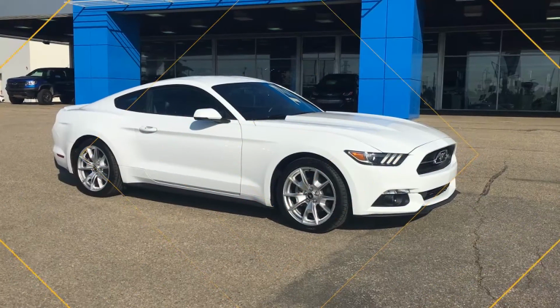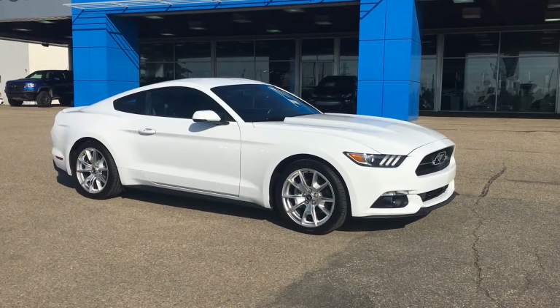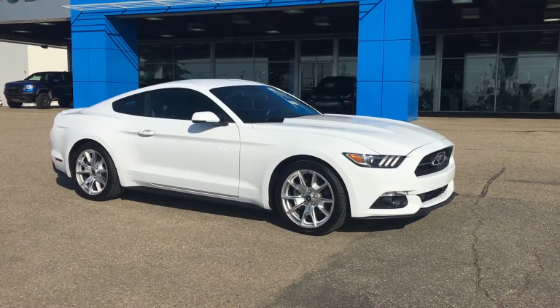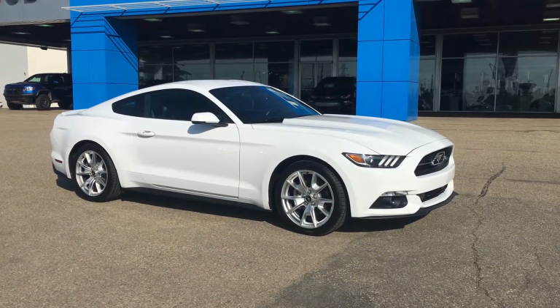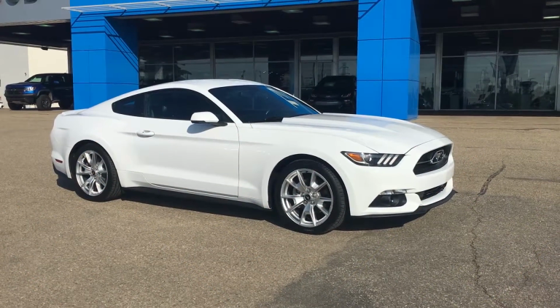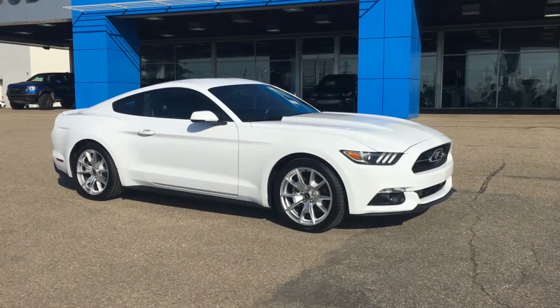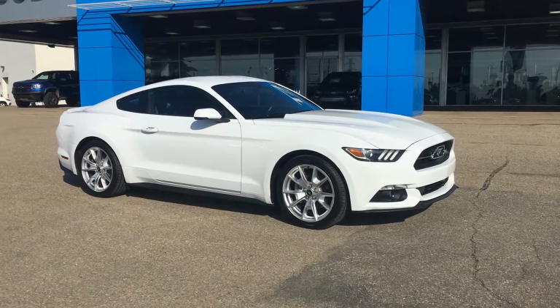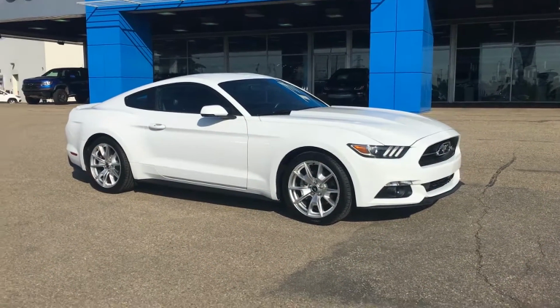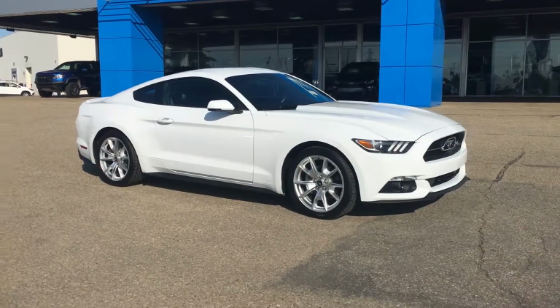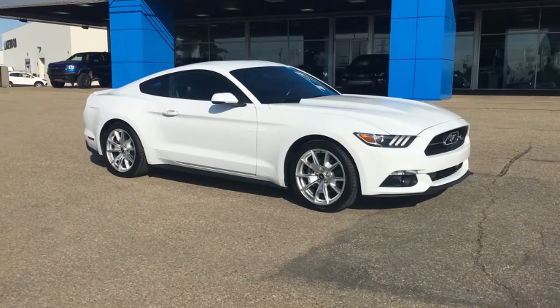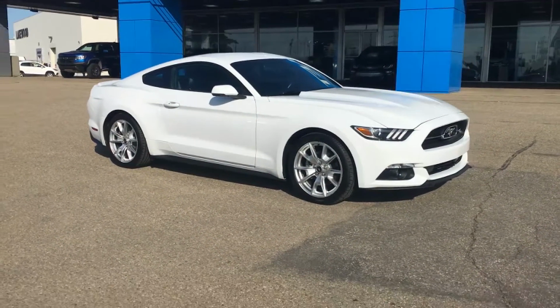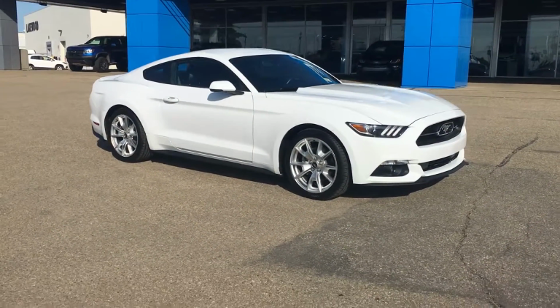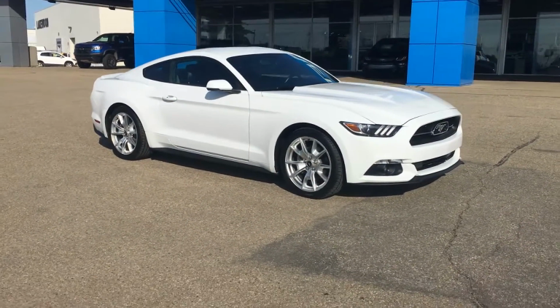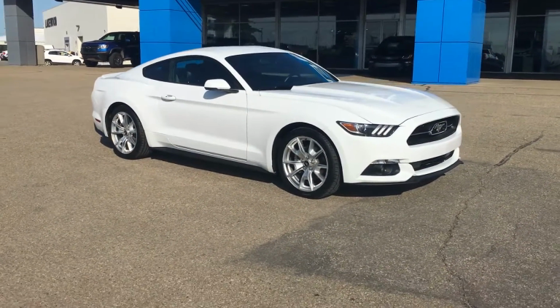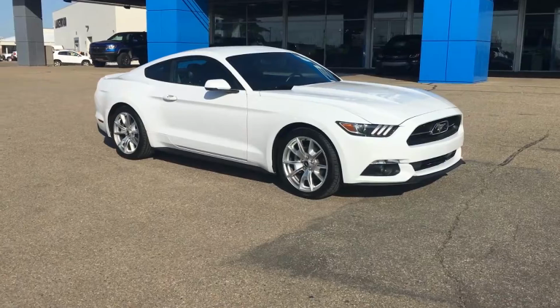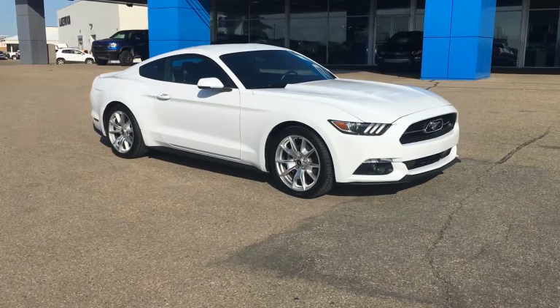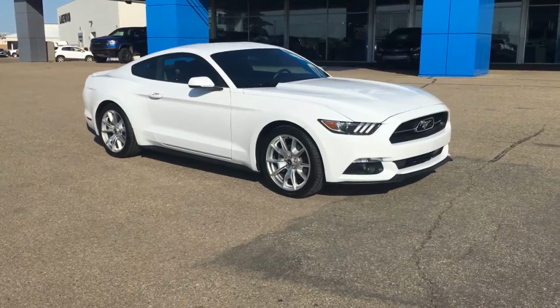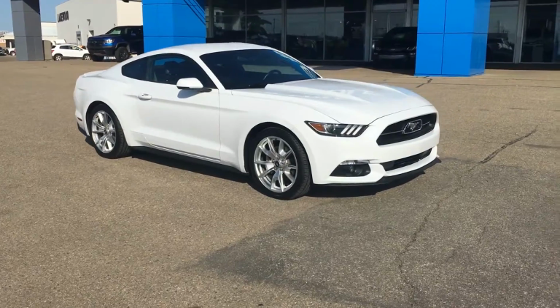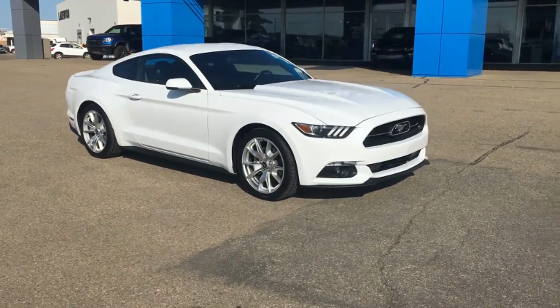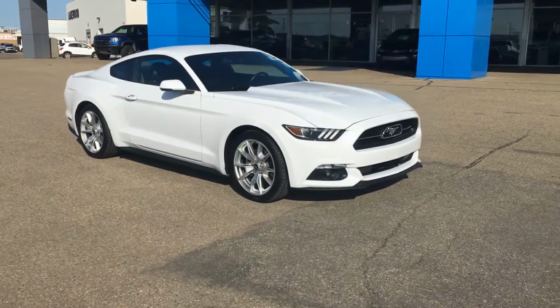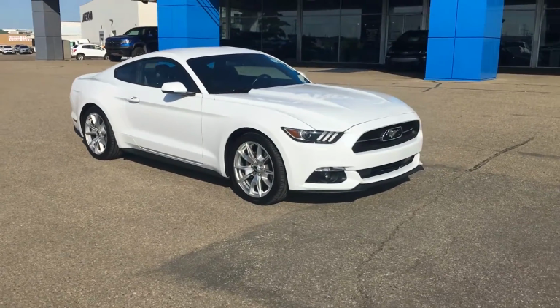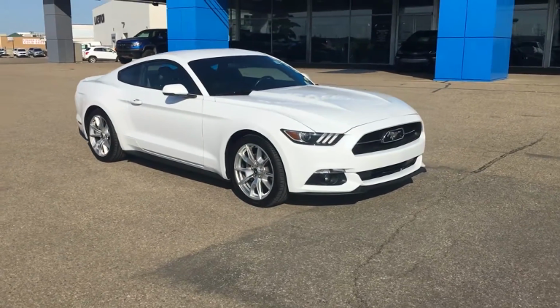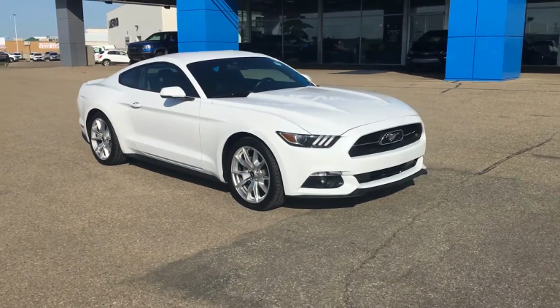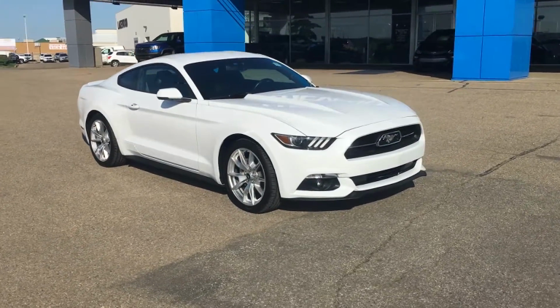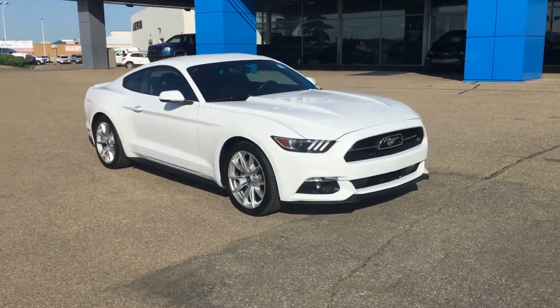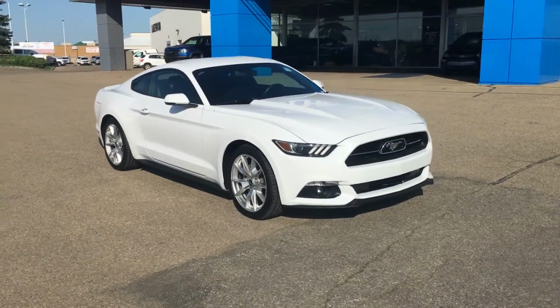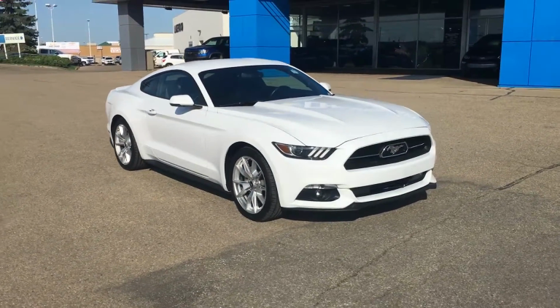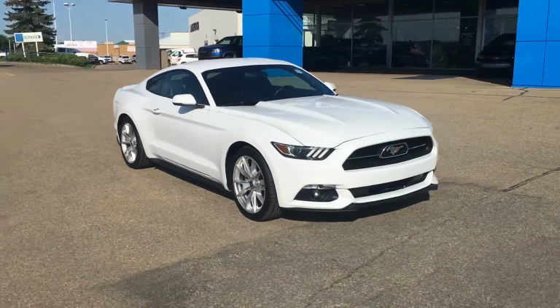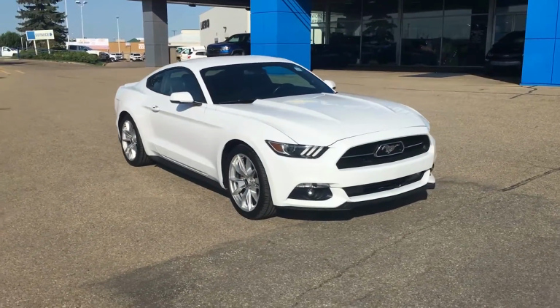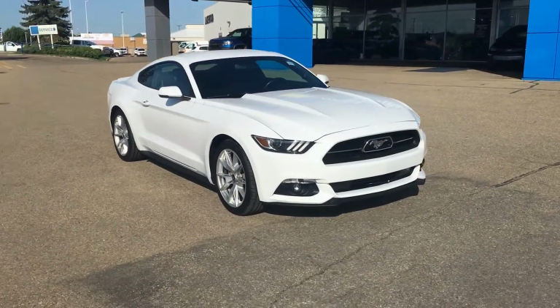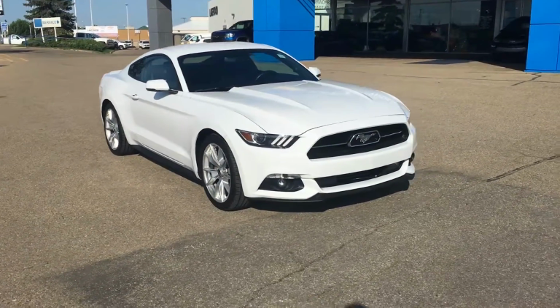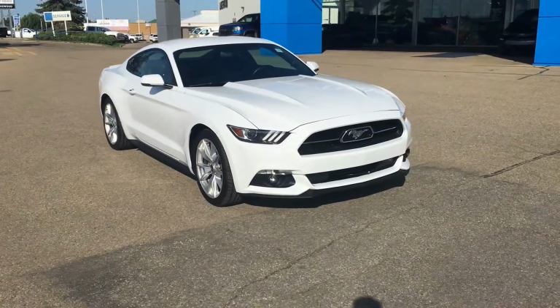Hello and welcome to Lakewood Chevrolet. Jonathan Torns here, and this is a certified pre-owned 2015 Mustang Eco.